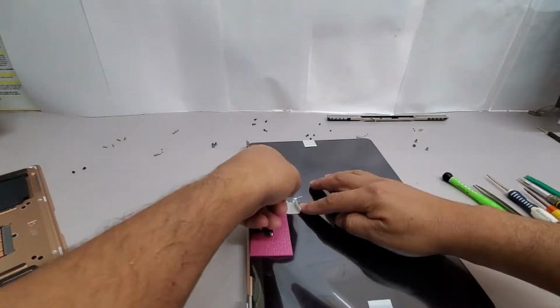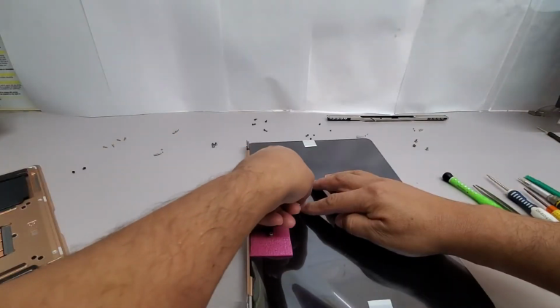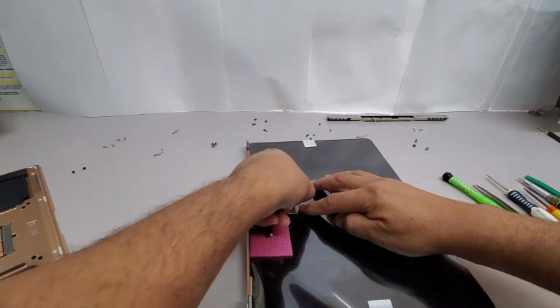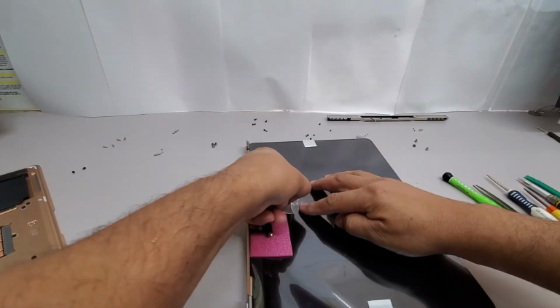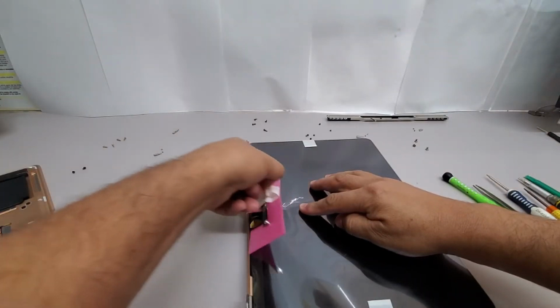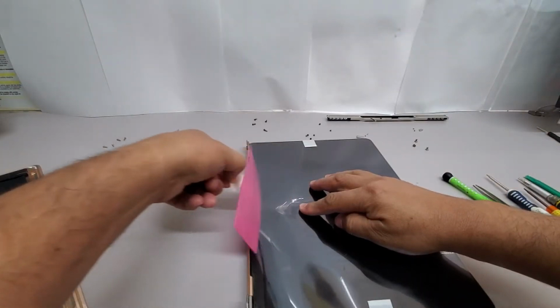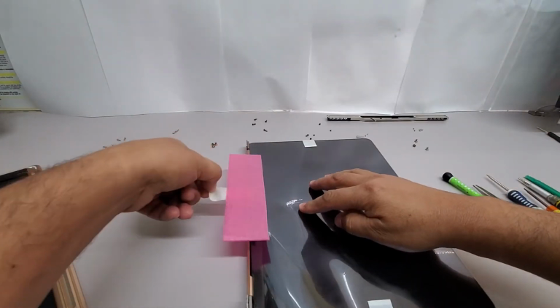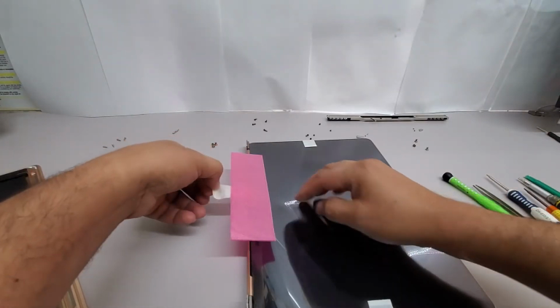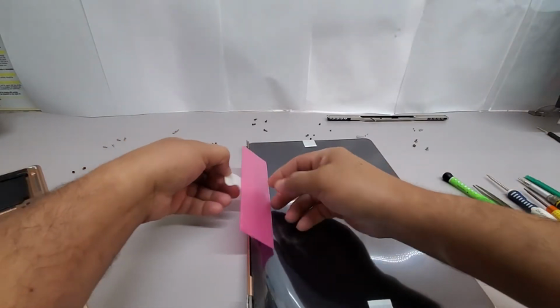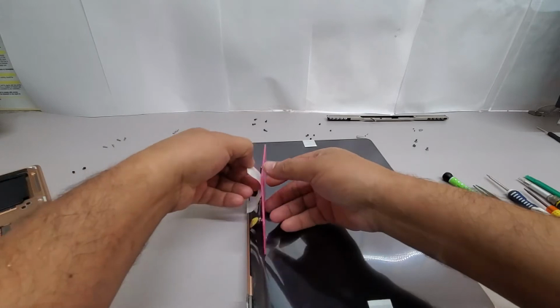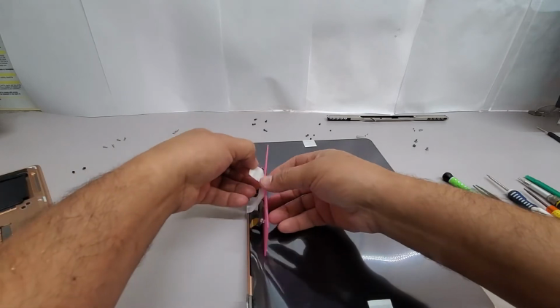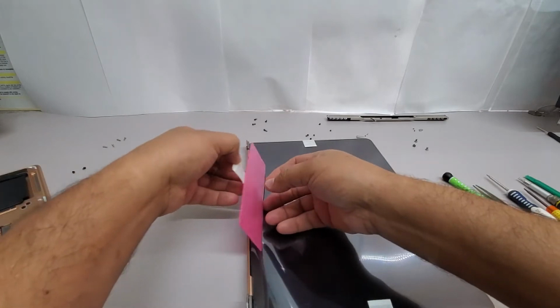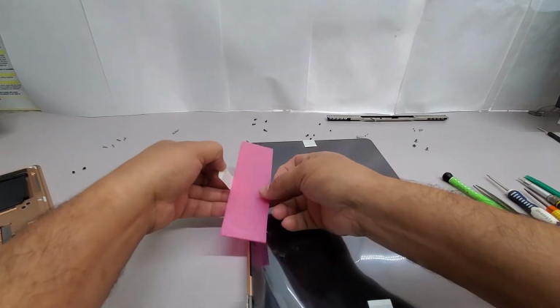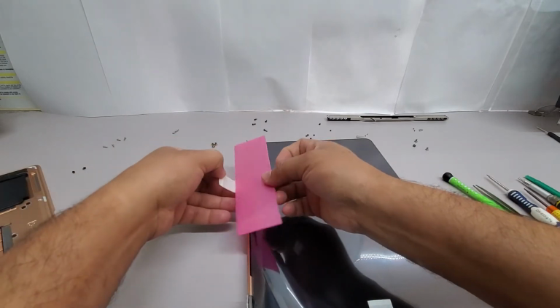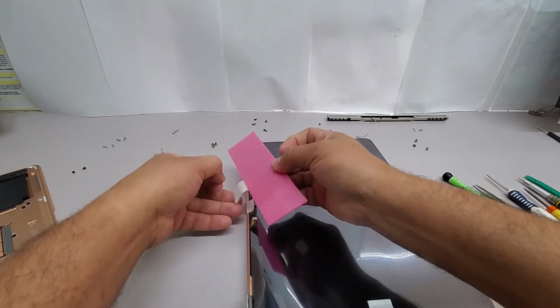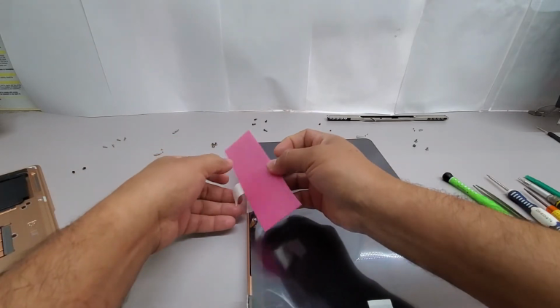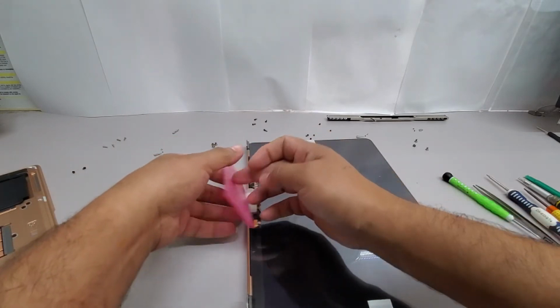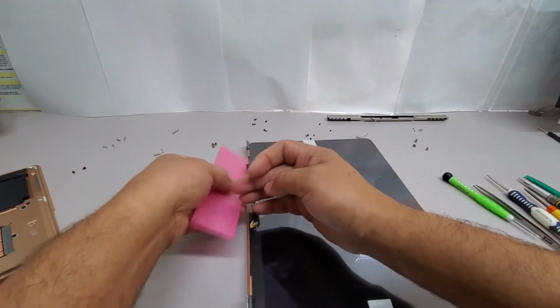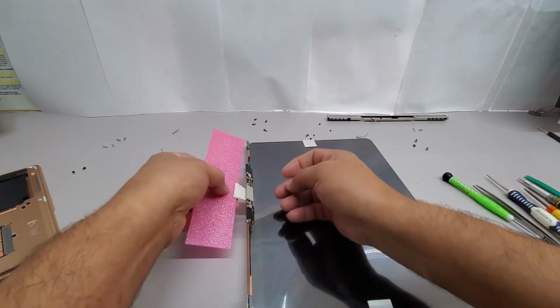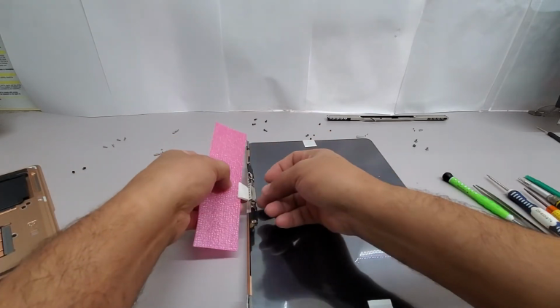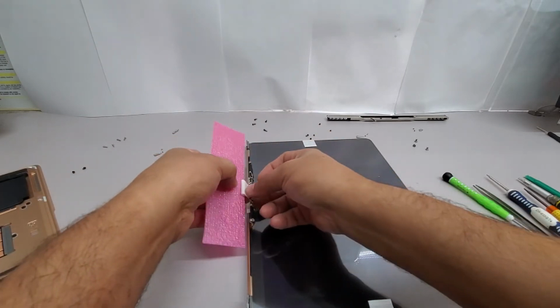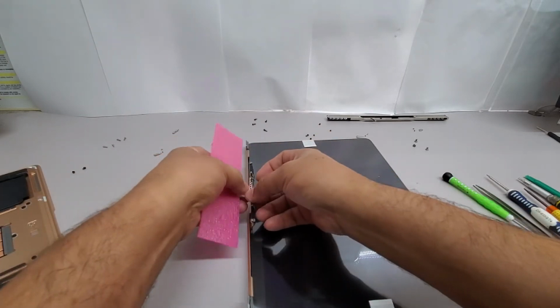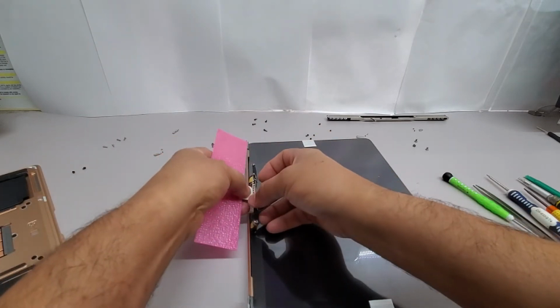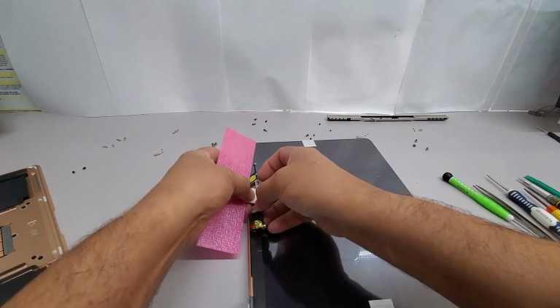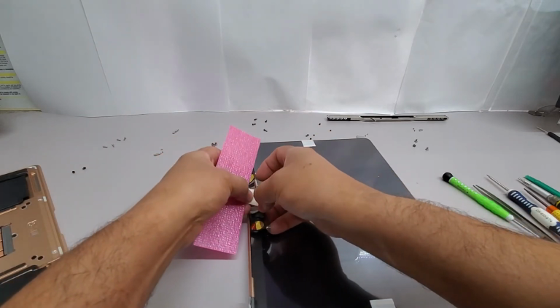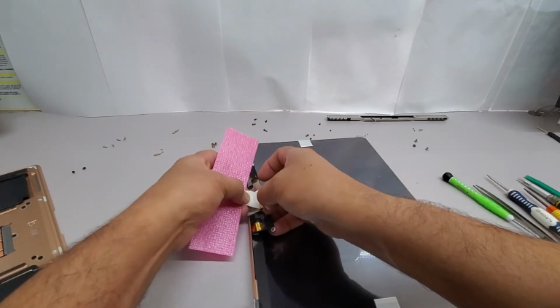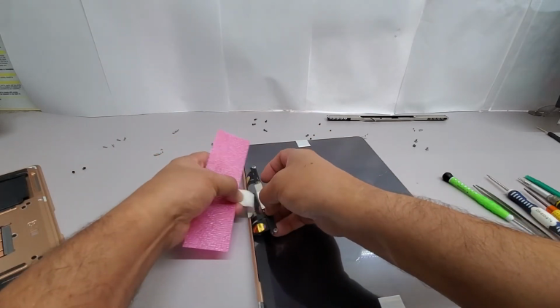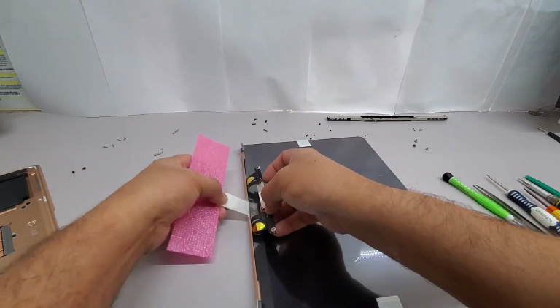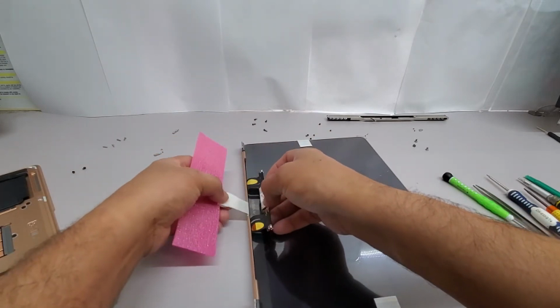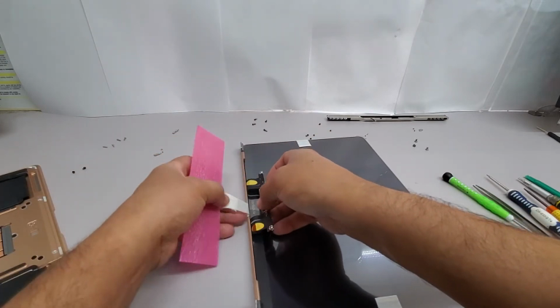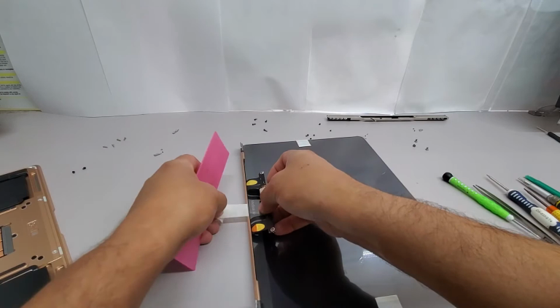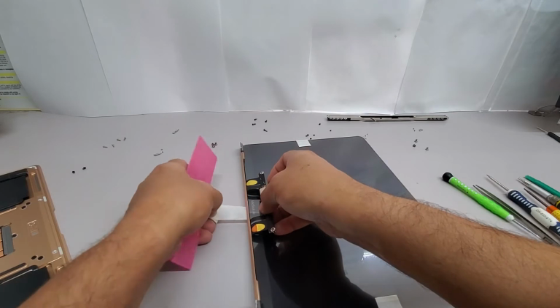And now, install the new LCD screen, and after that put everything back together in the way it was before.